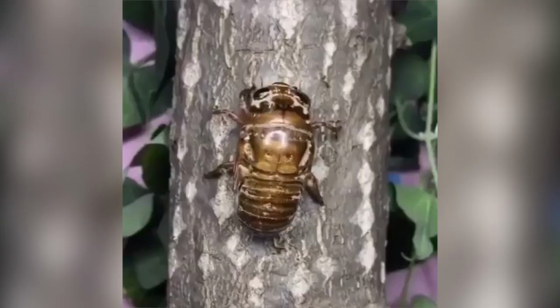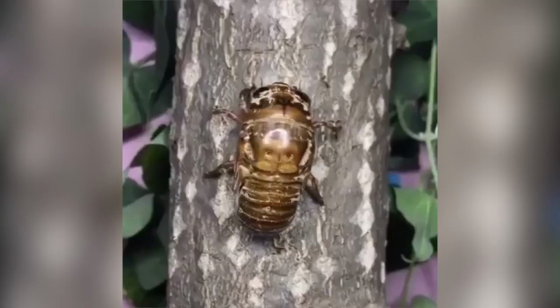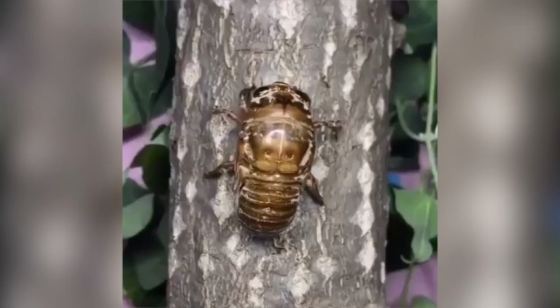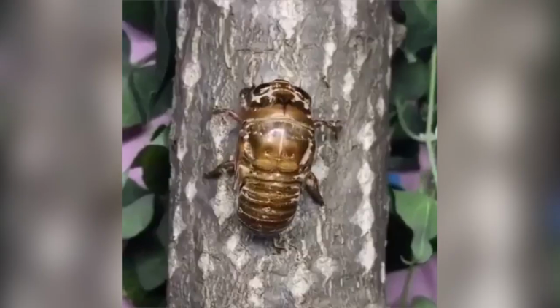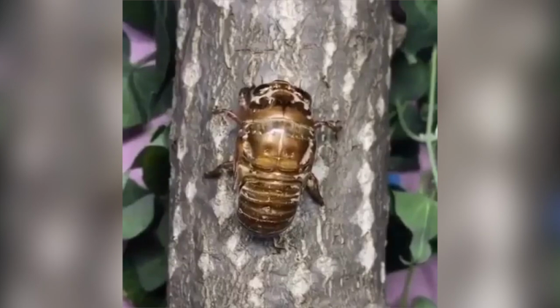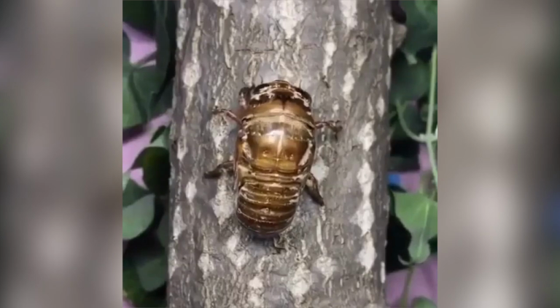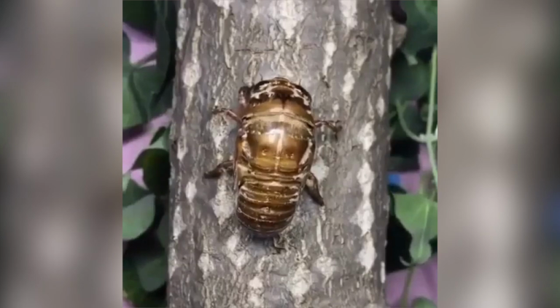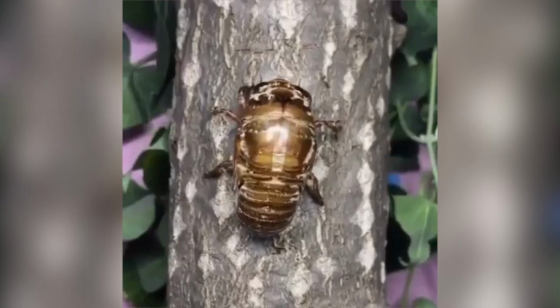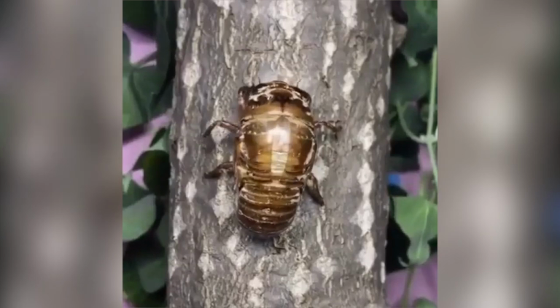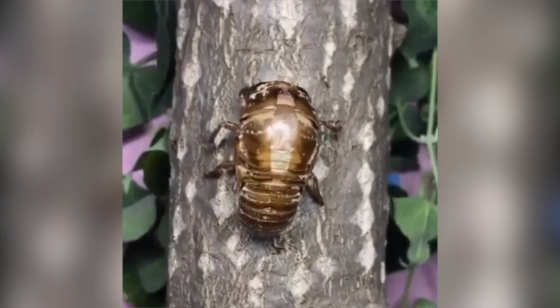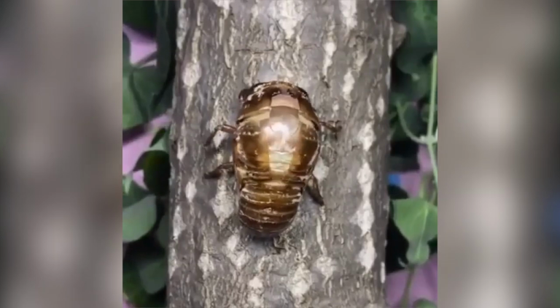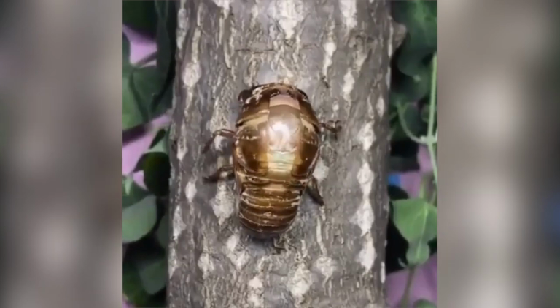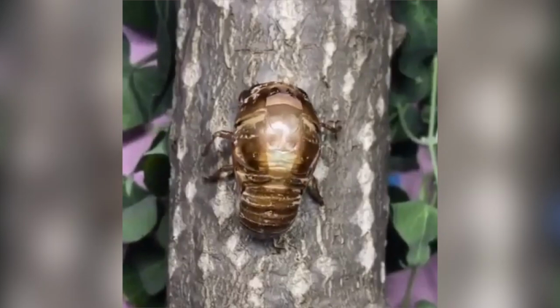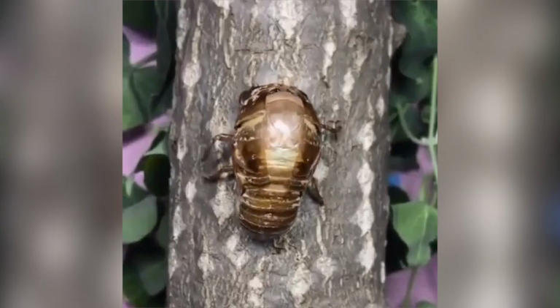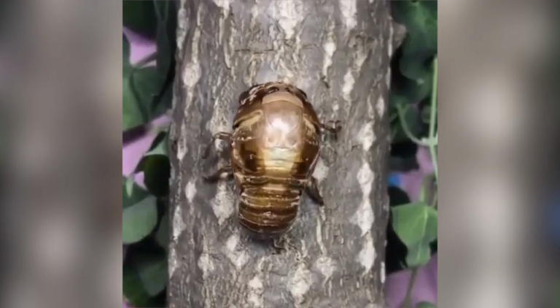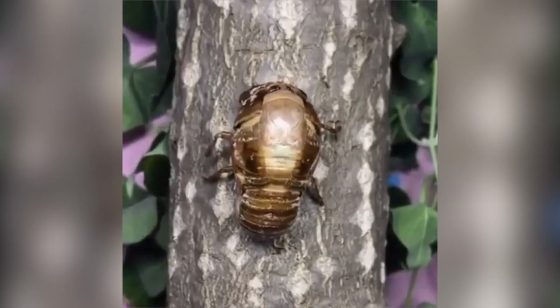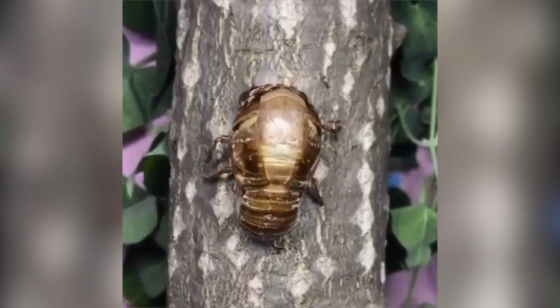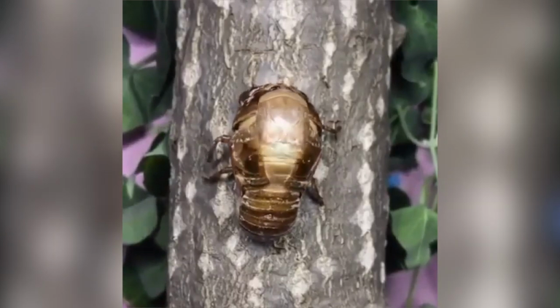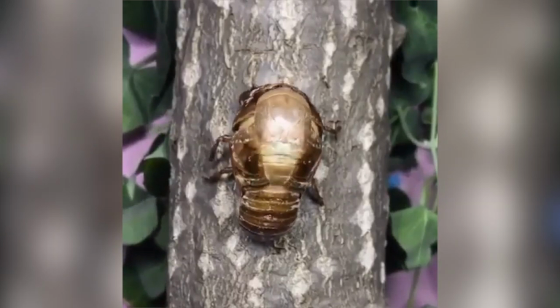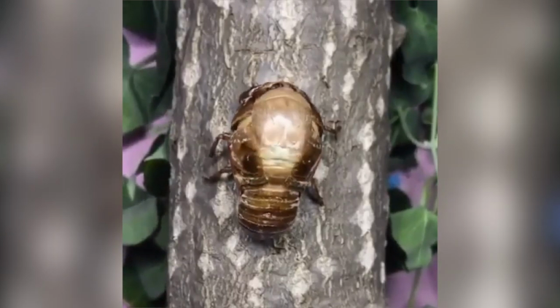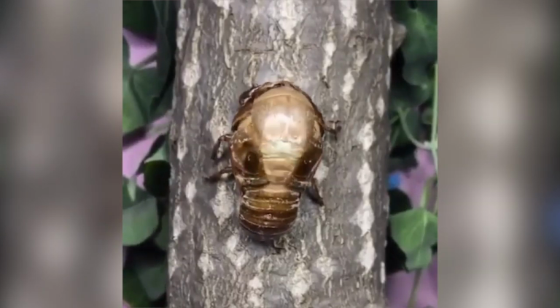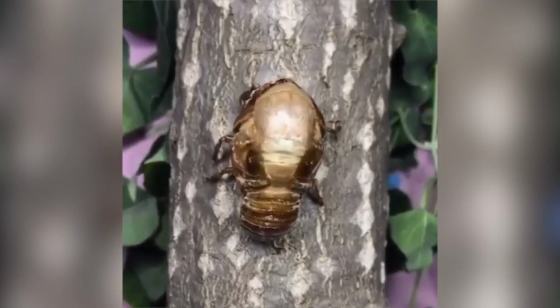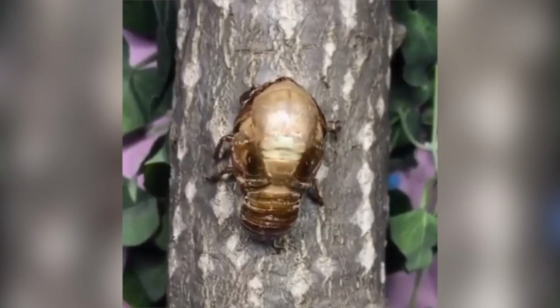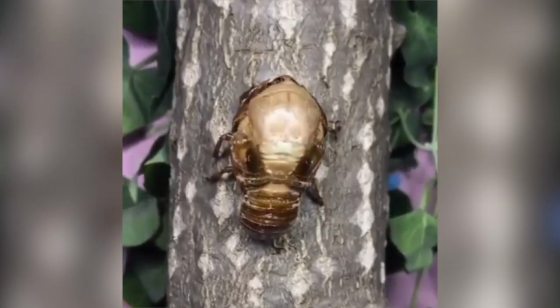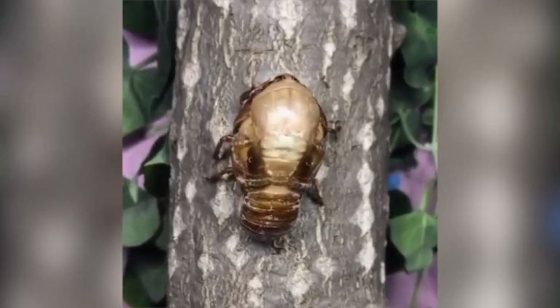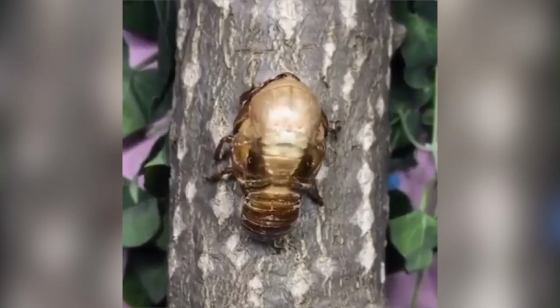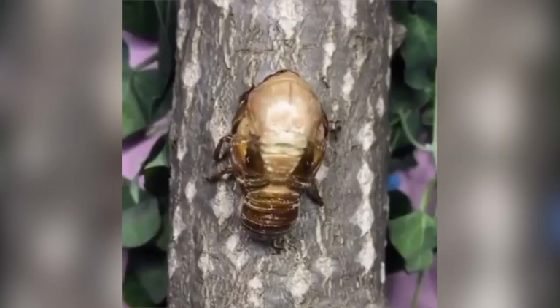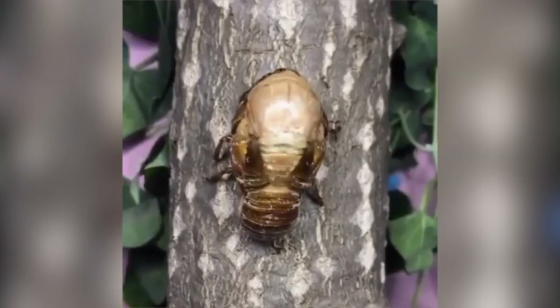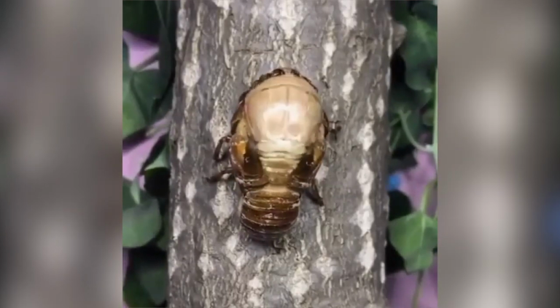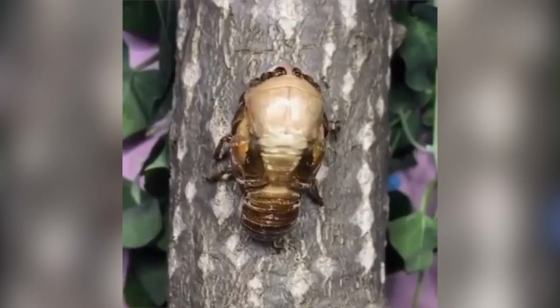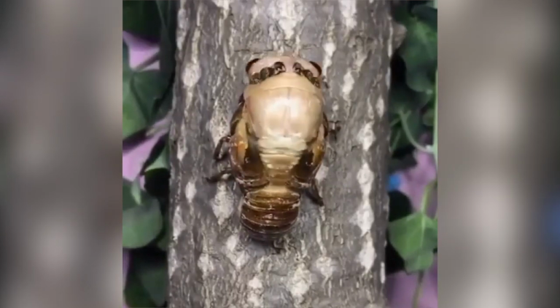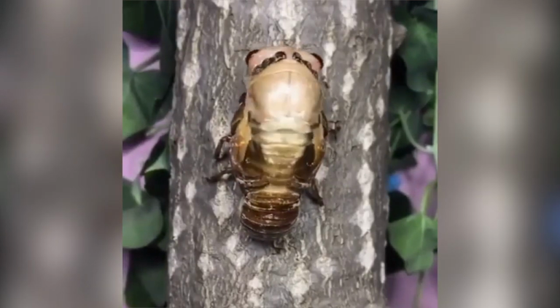This is a moth turning into its final form. It took an hour and a half to do this whole process.